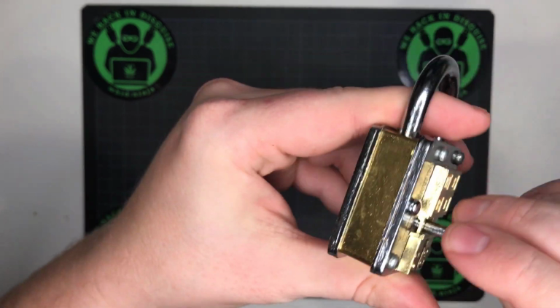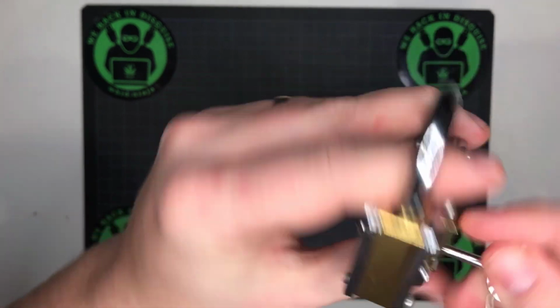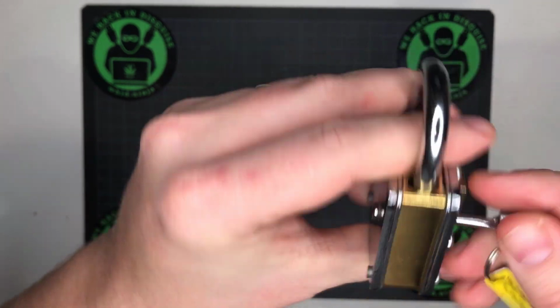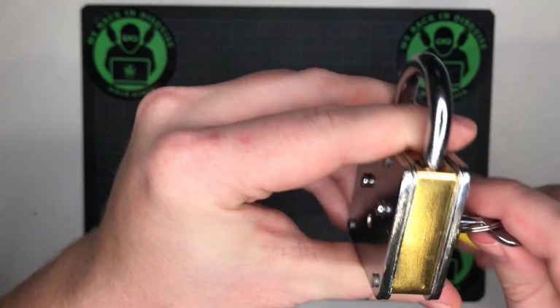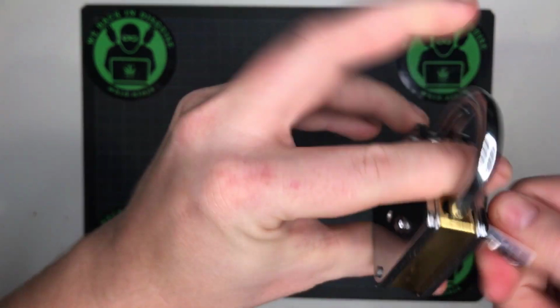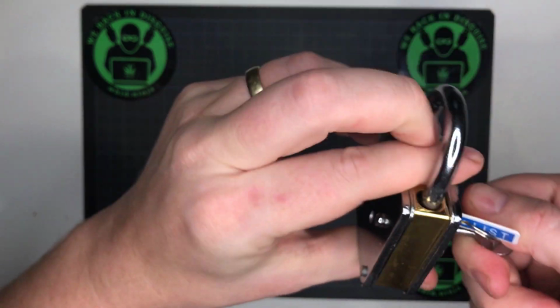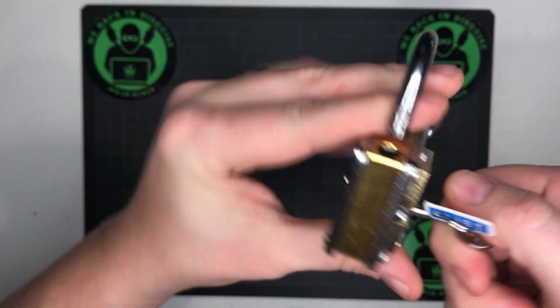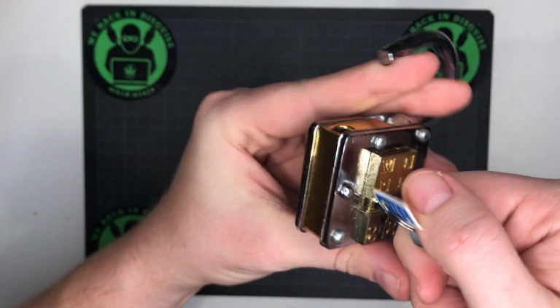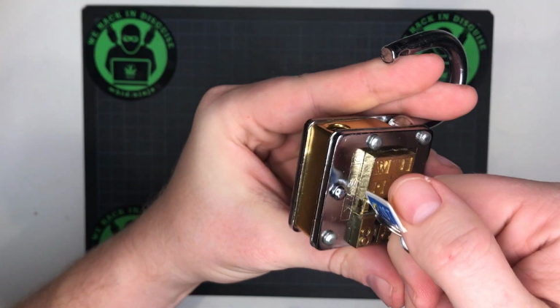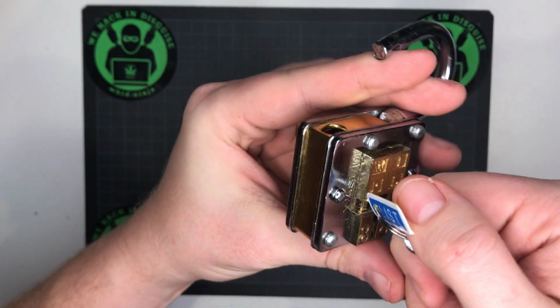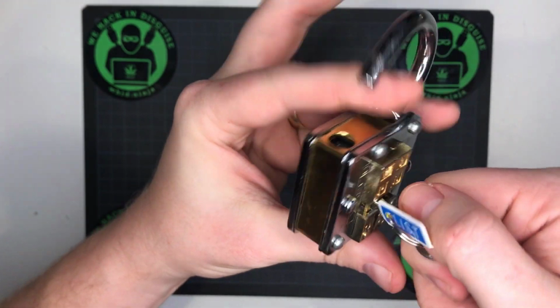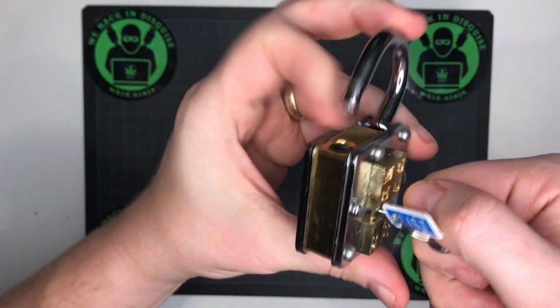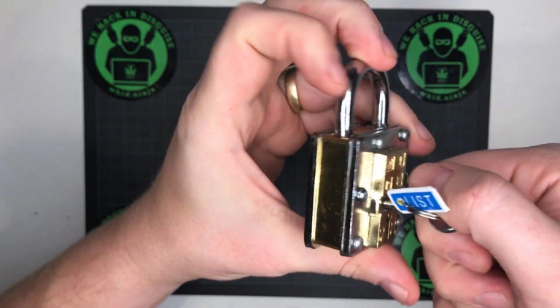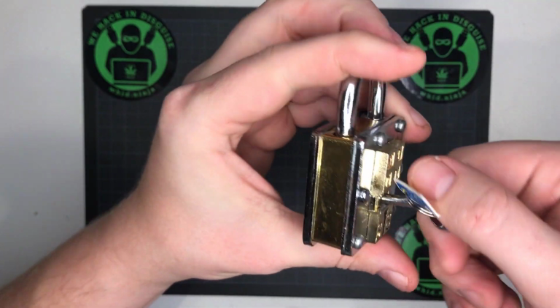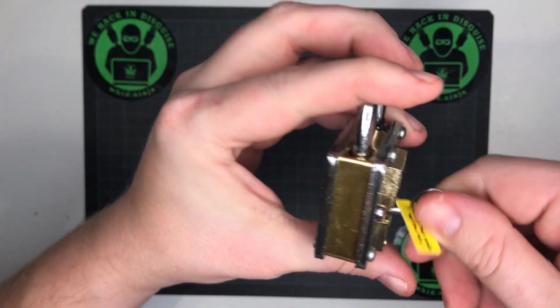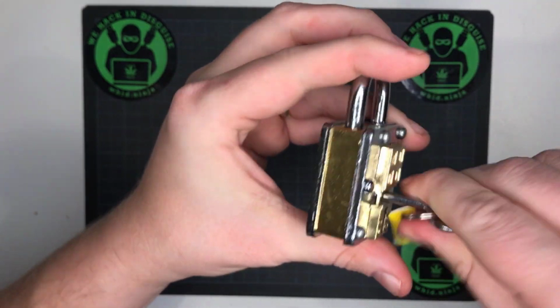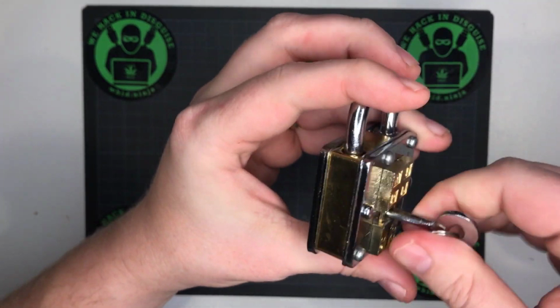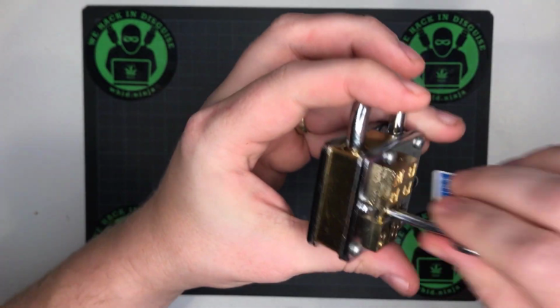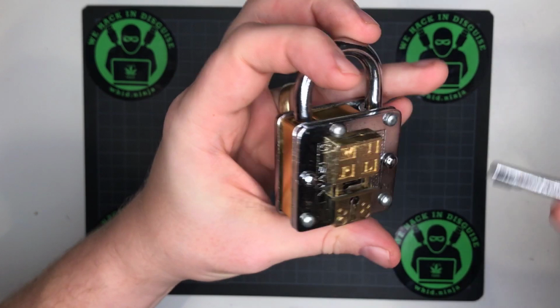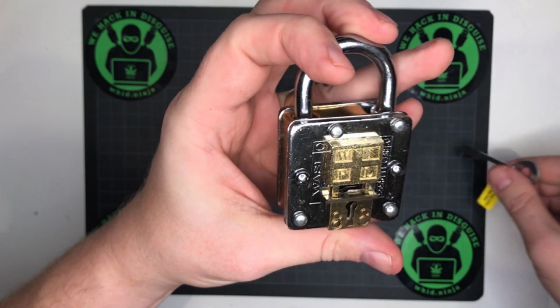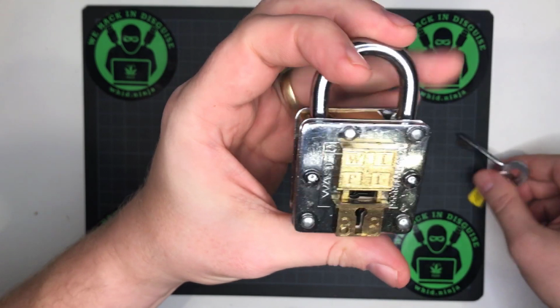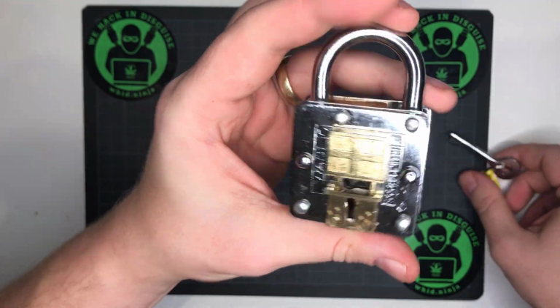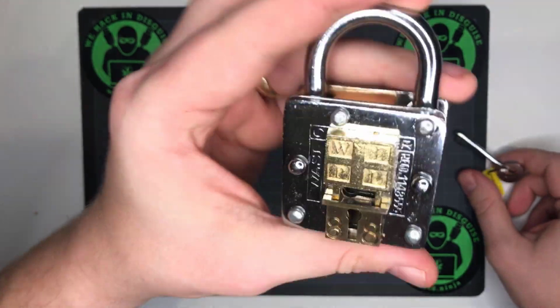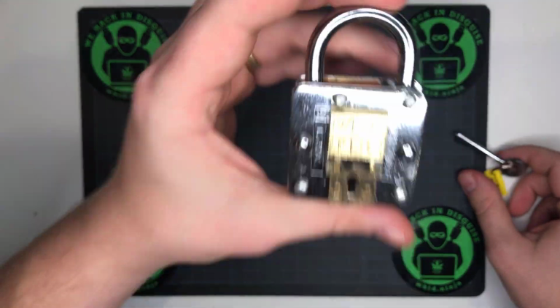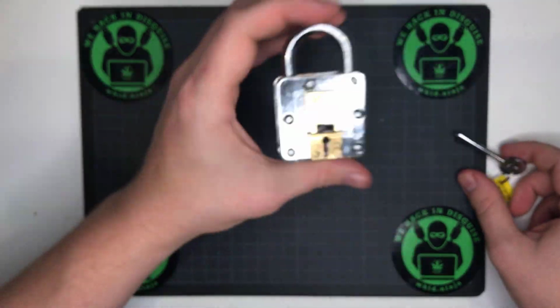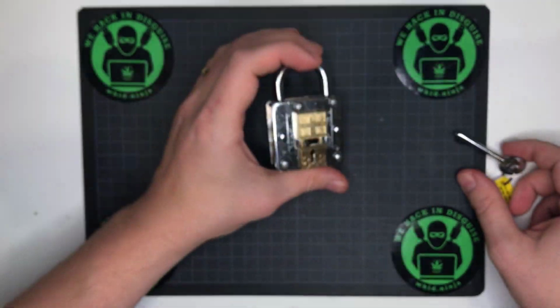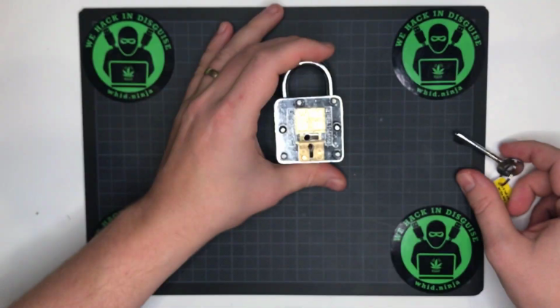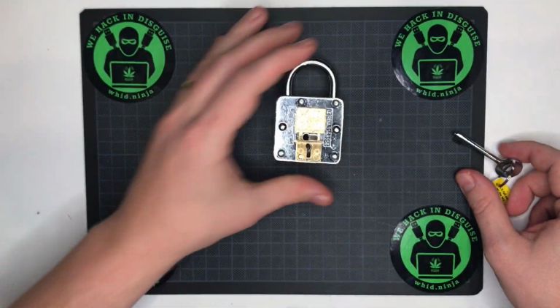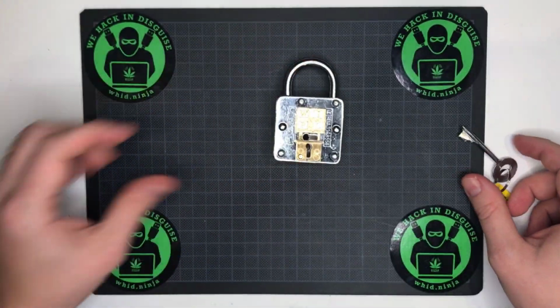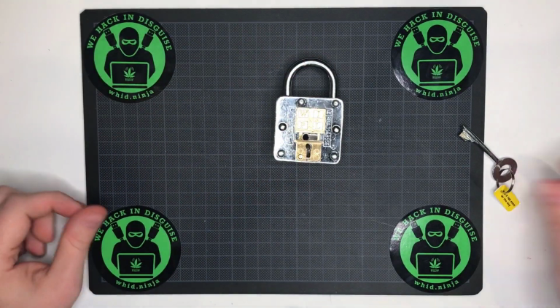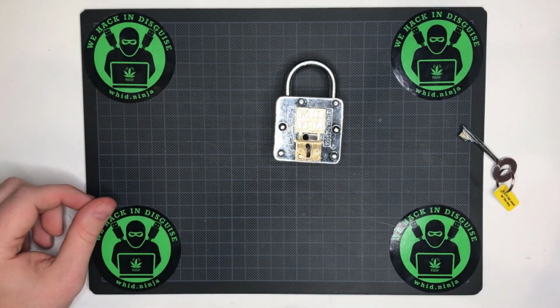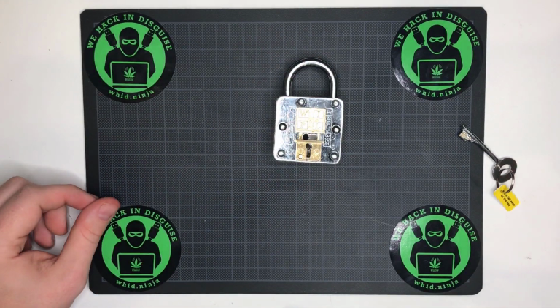But anyway, nice lock. I need to thank my friend for sending me this. Cheers guys, bye!